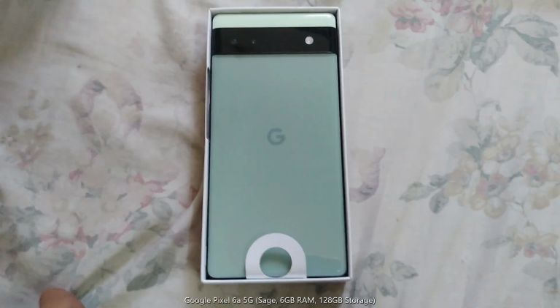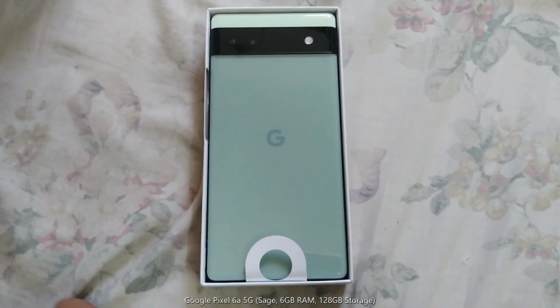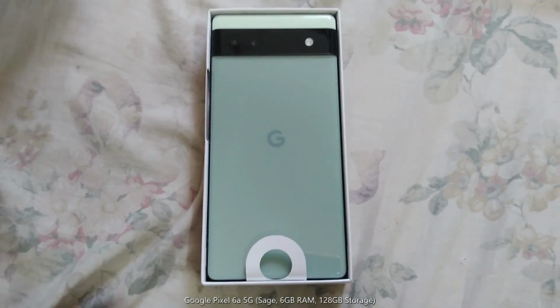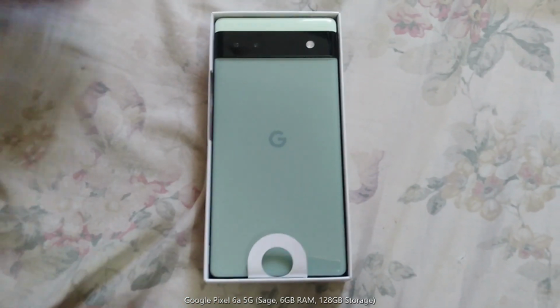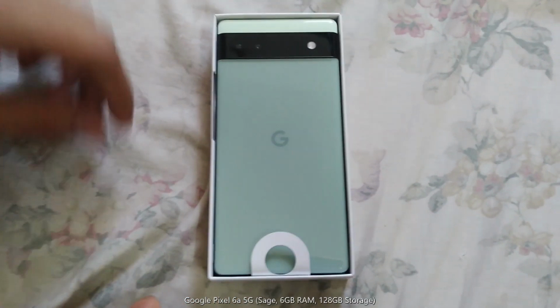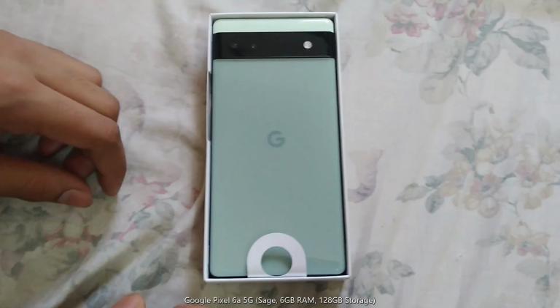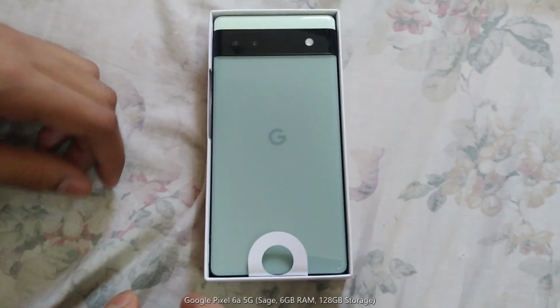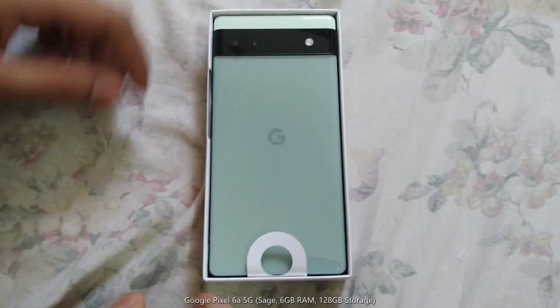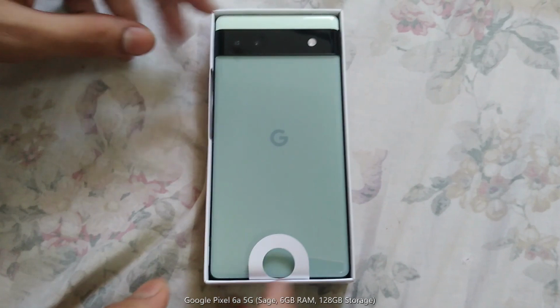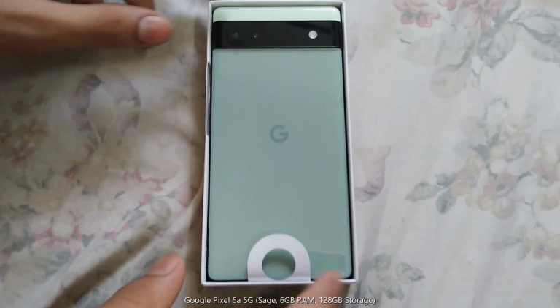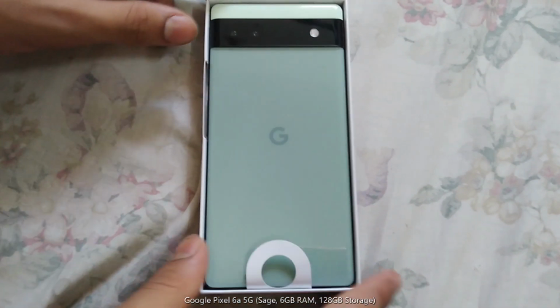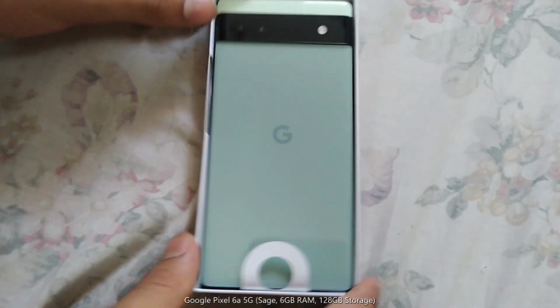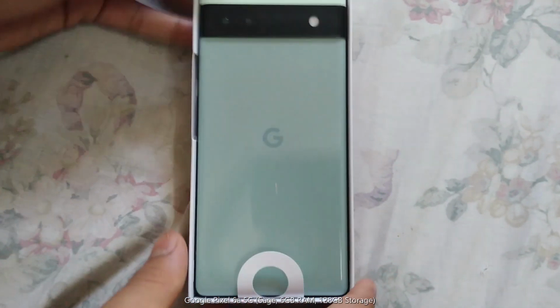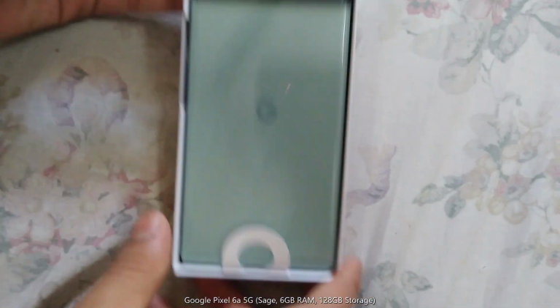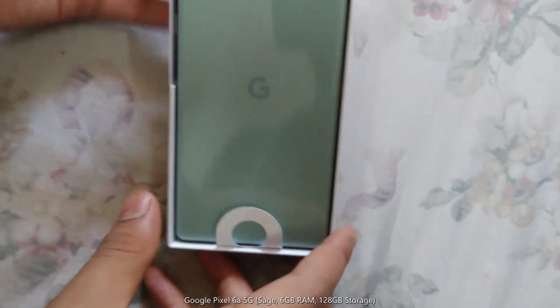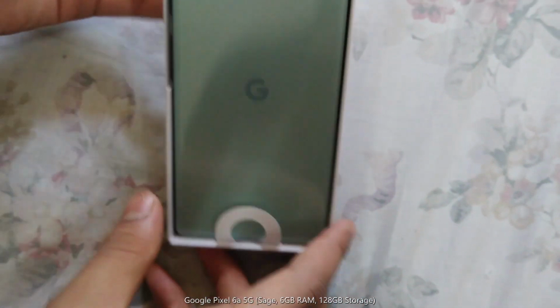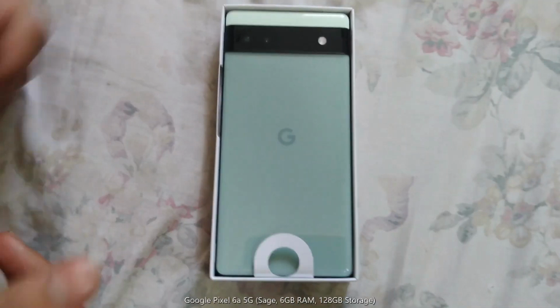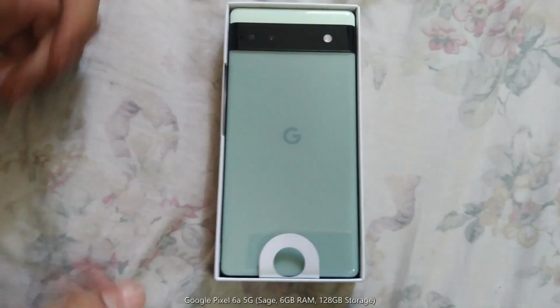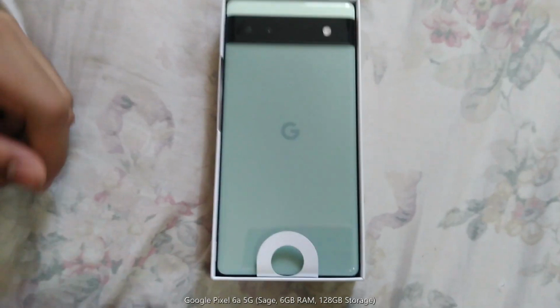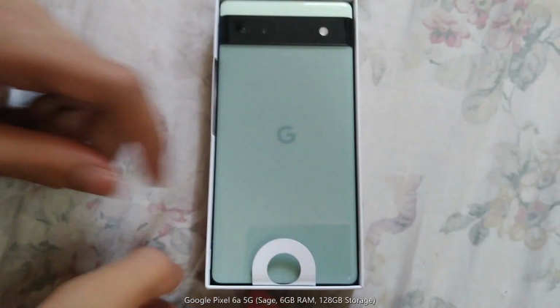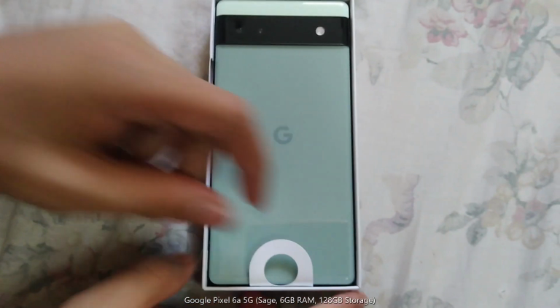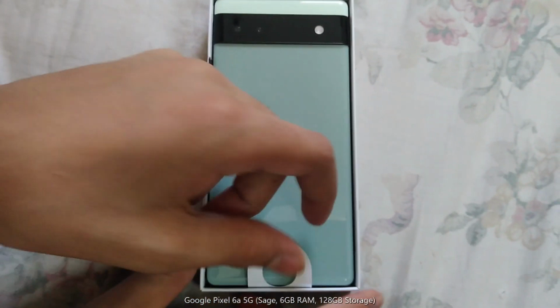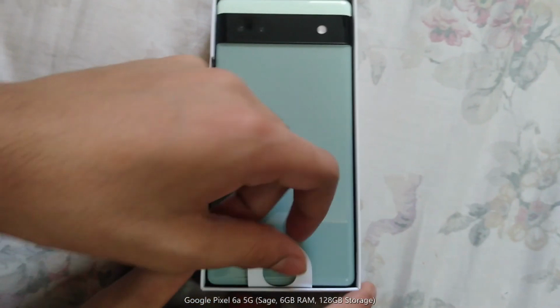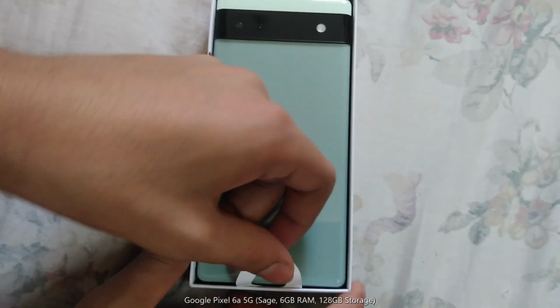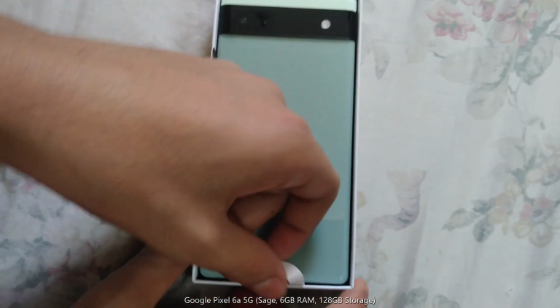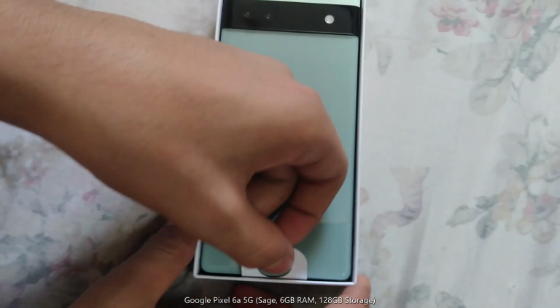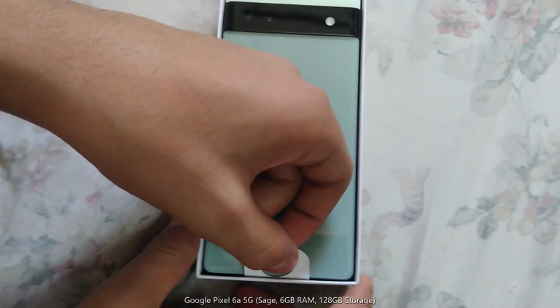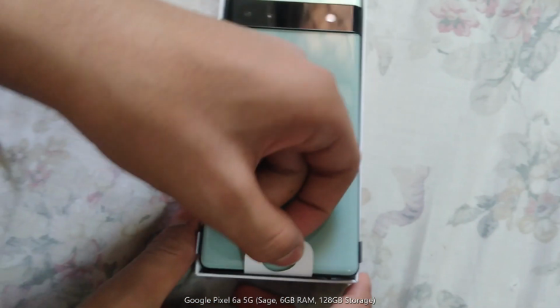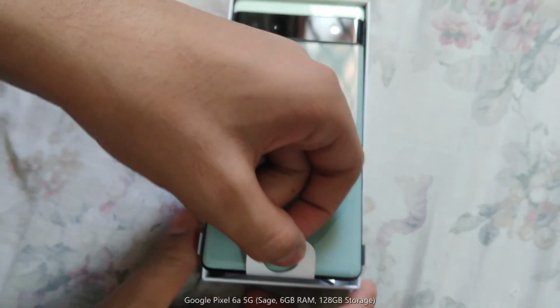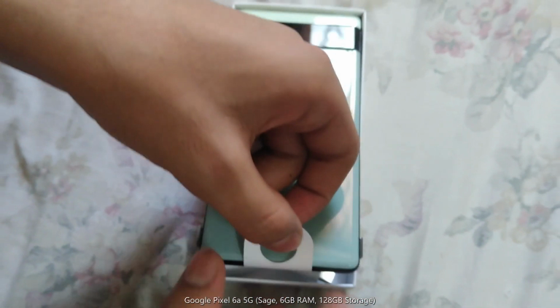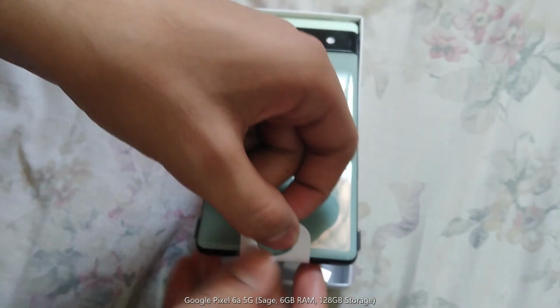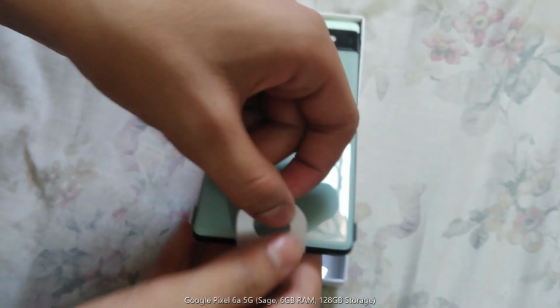It has a nice color. It seems amazing. Let's take it out.